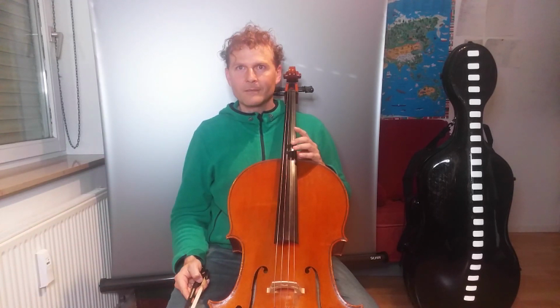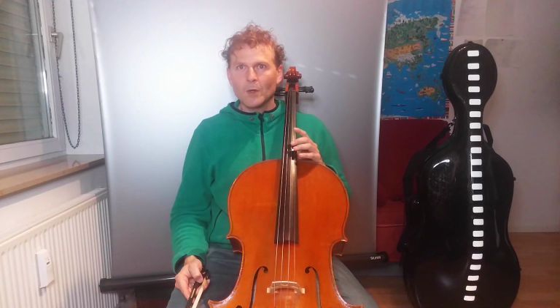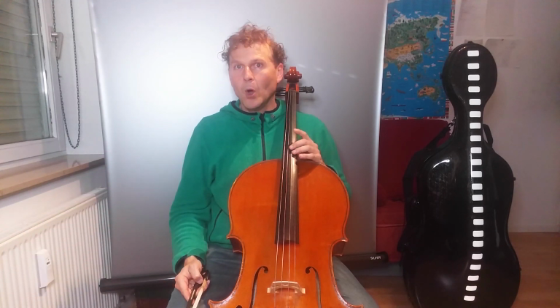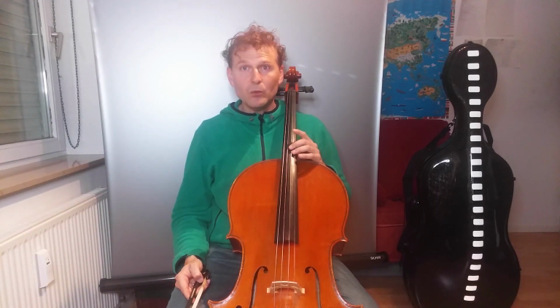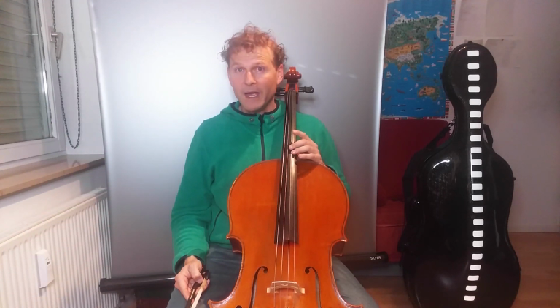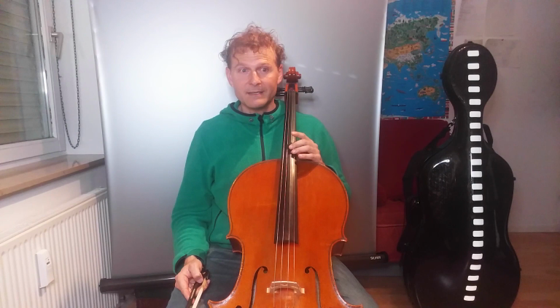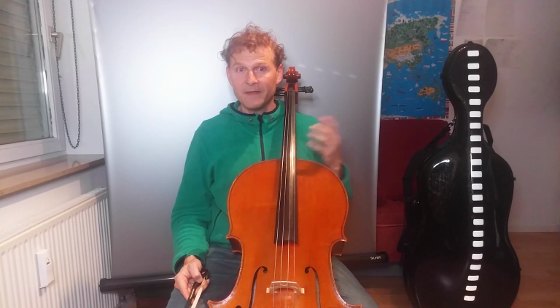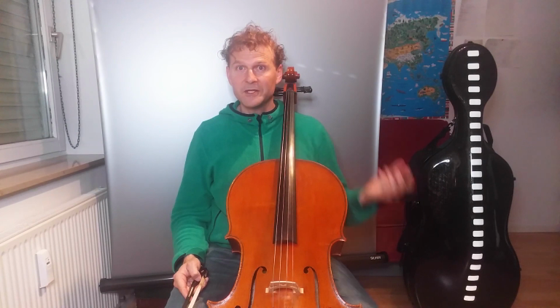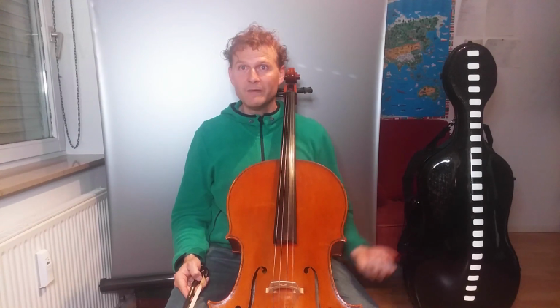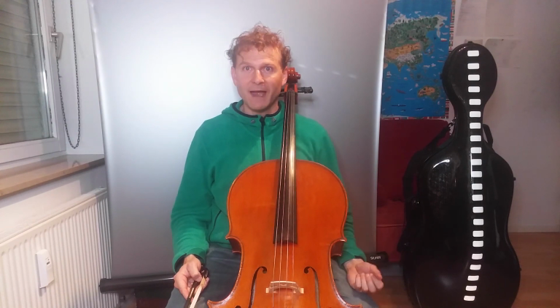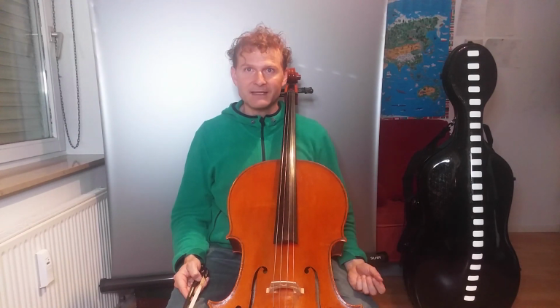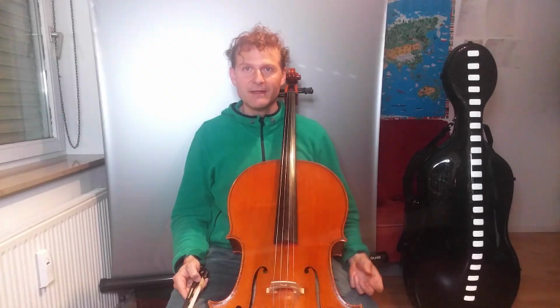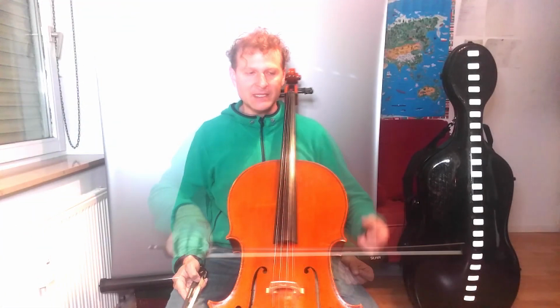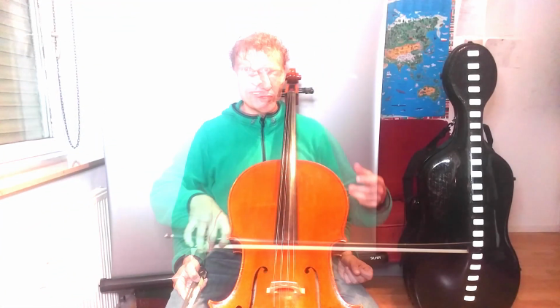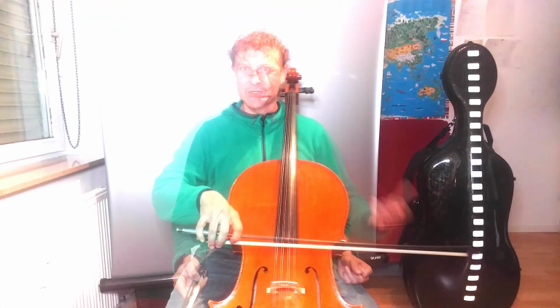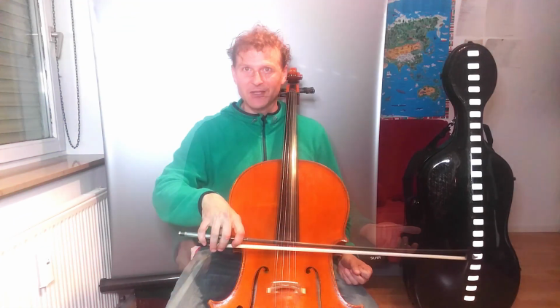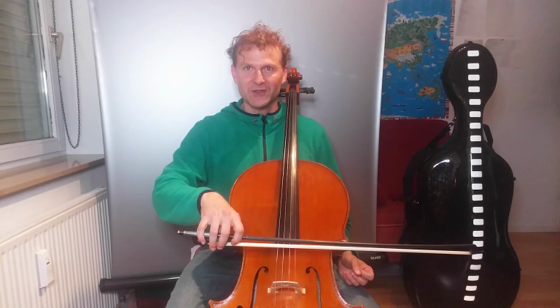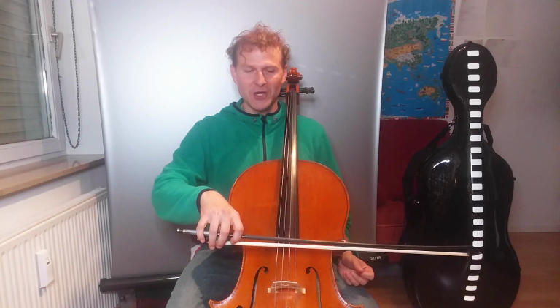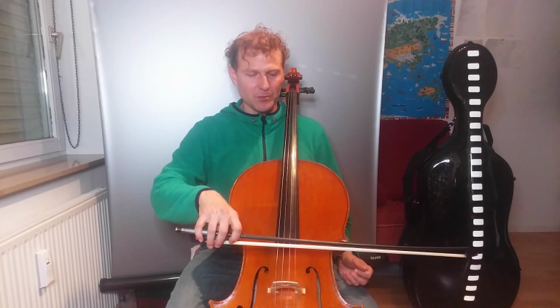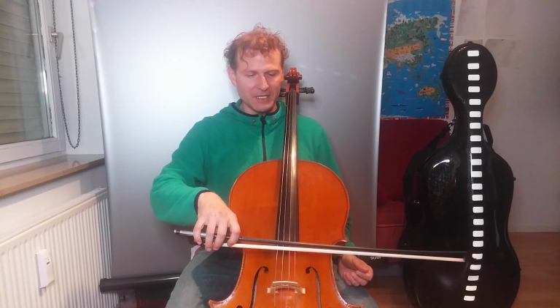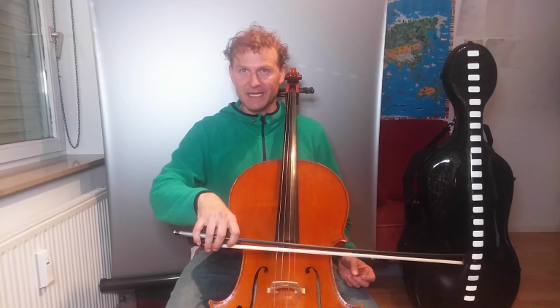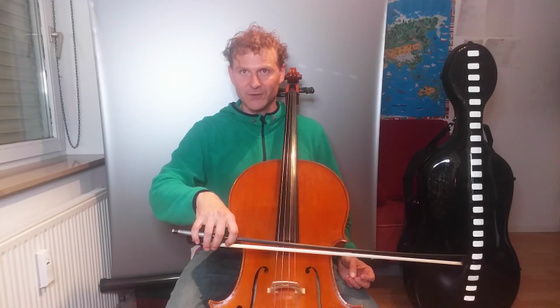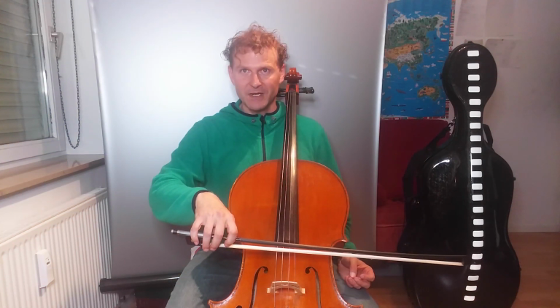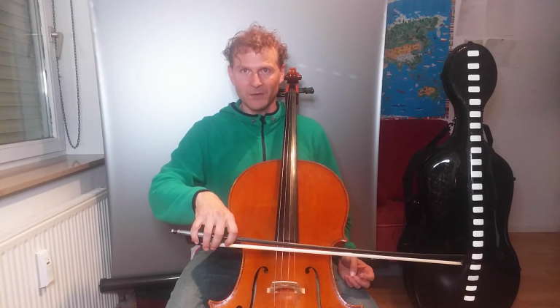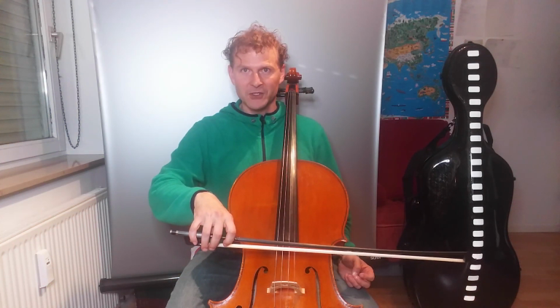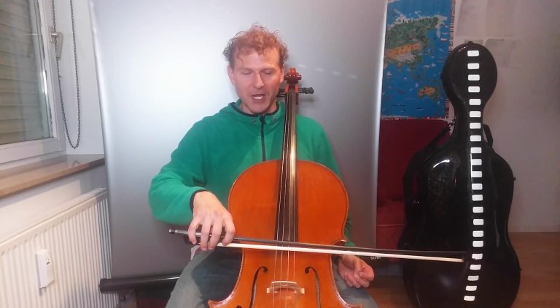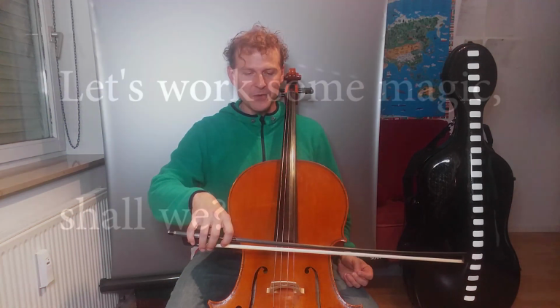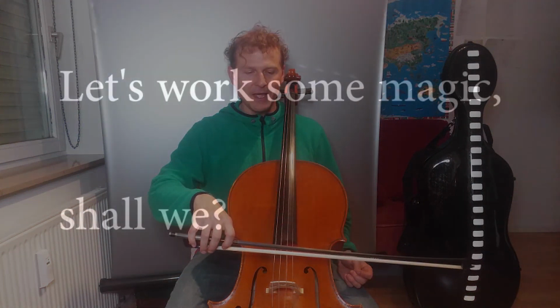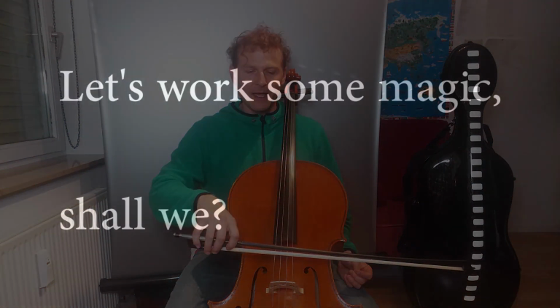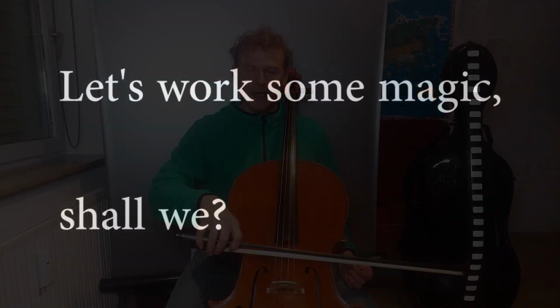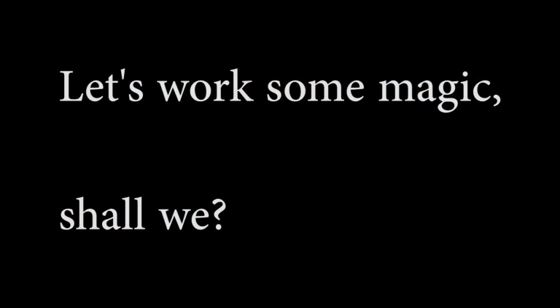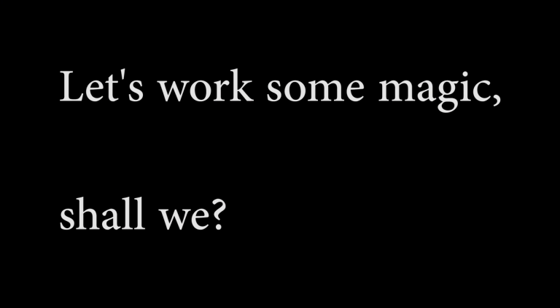All right, nothing too fancy — it's just an open D string on the cello.